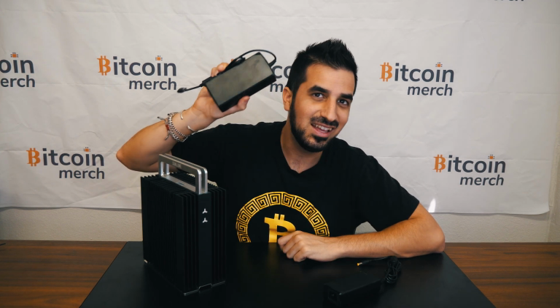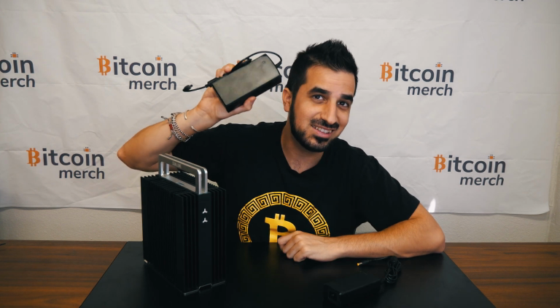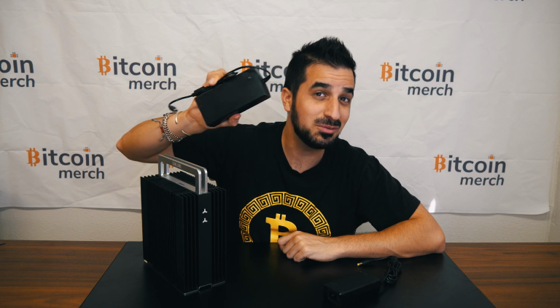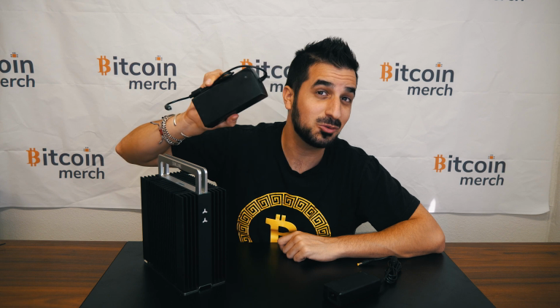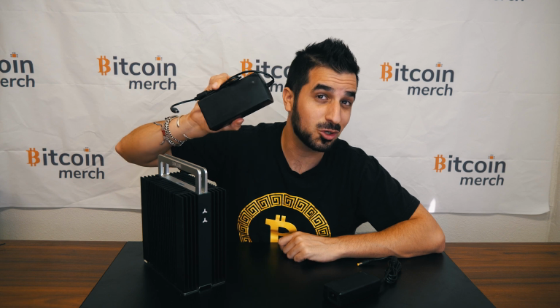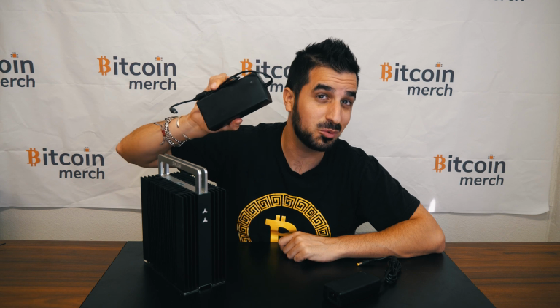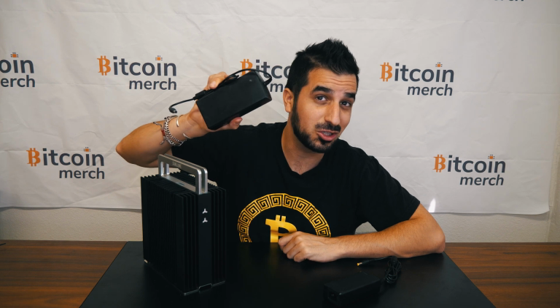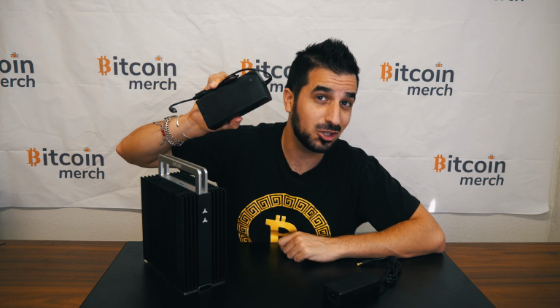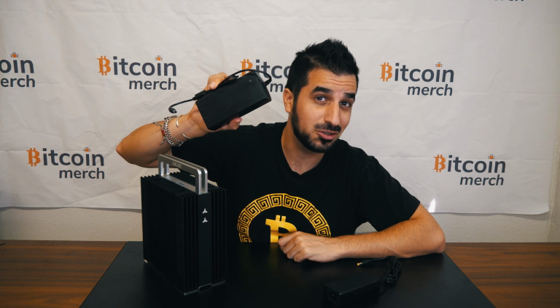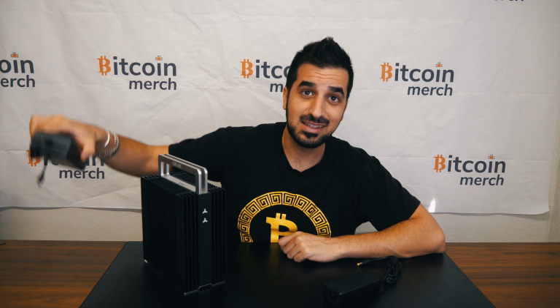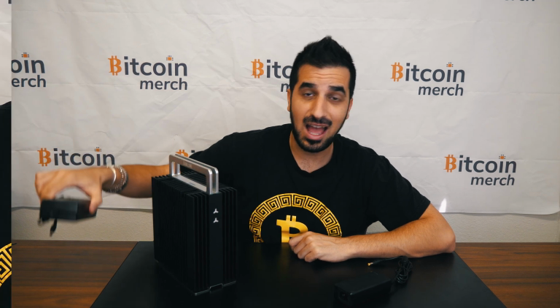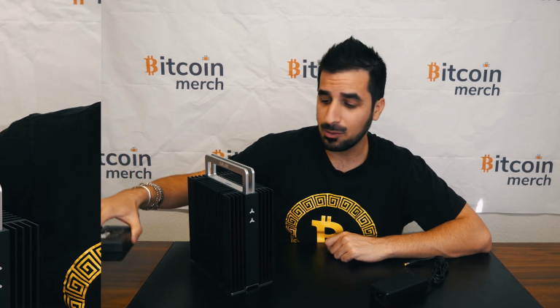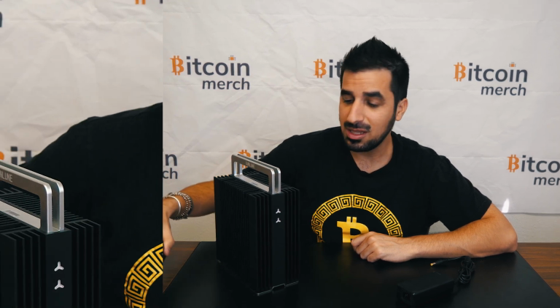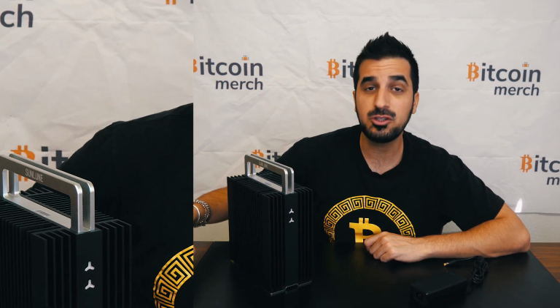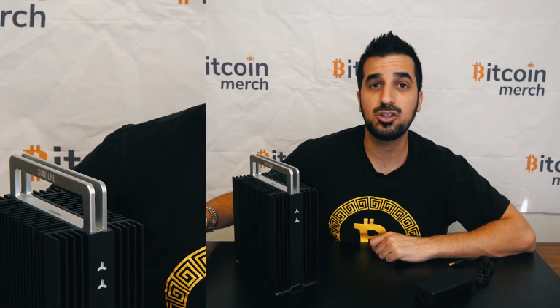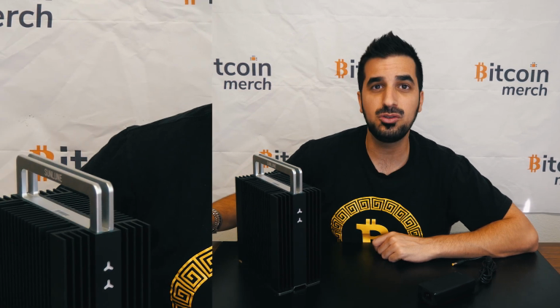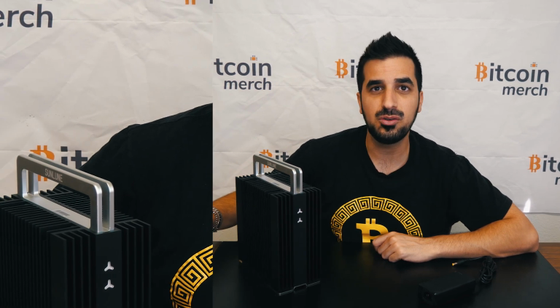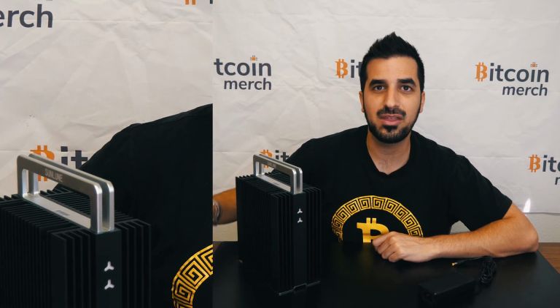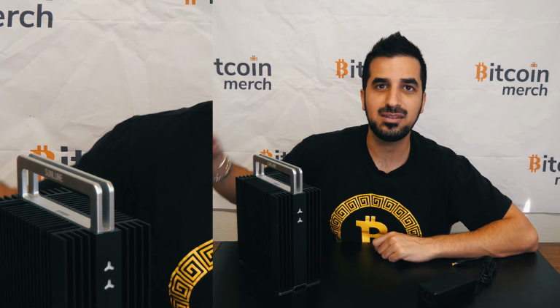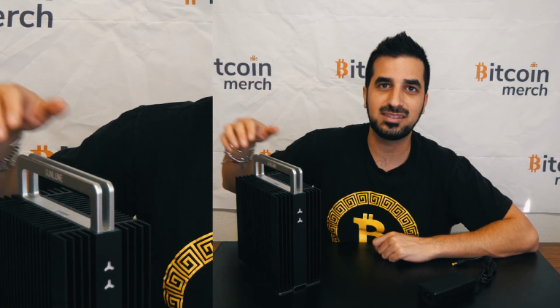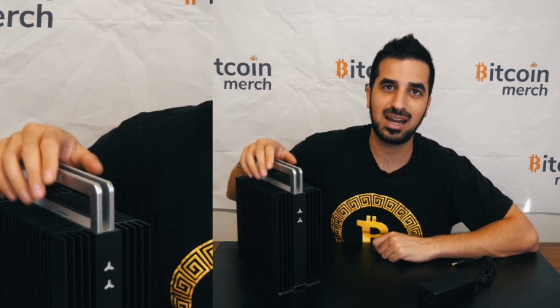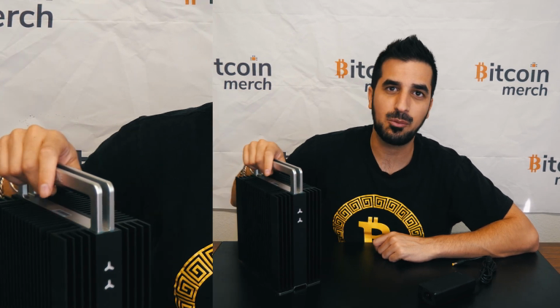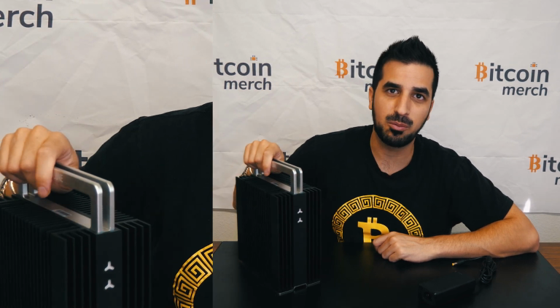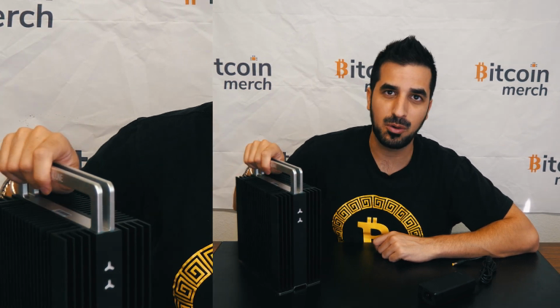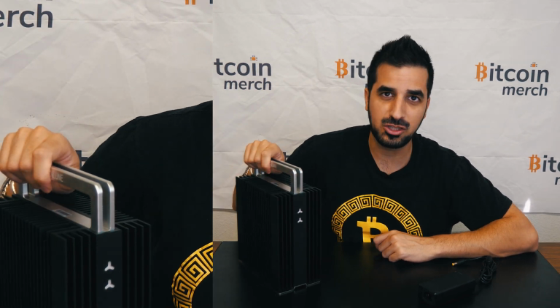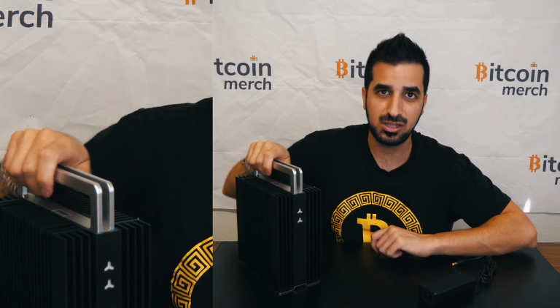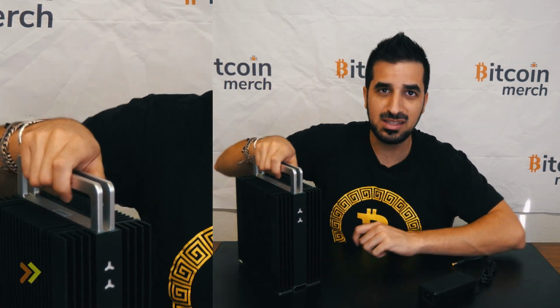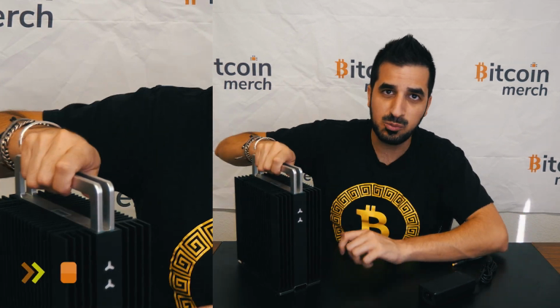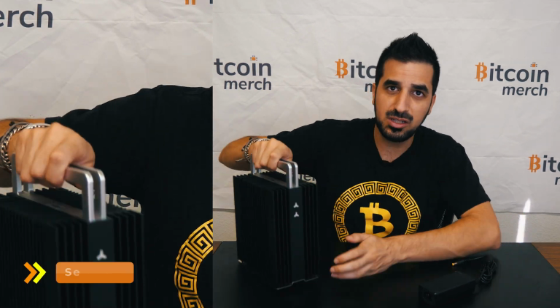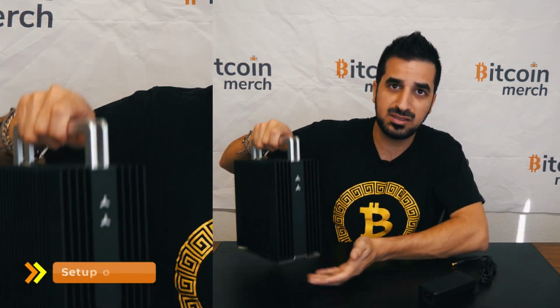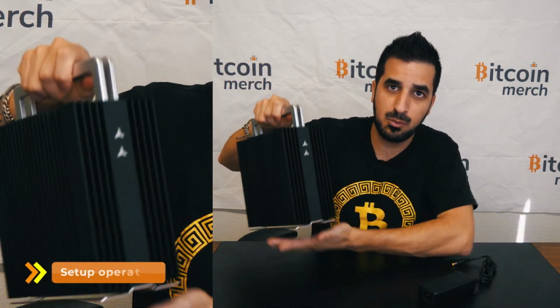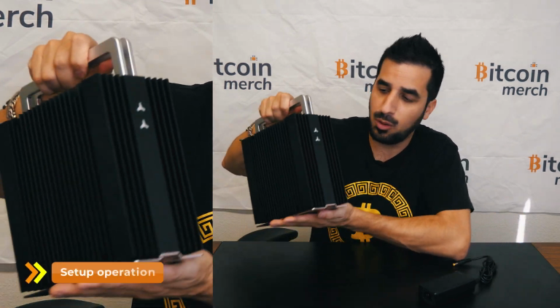We upgraded it to a 120-watt power supply from BitcoinMerch.com to have that extra juice when we do overclocking, and it seems to work pretty good. Let me show you the setup operation — it's pretty simple.